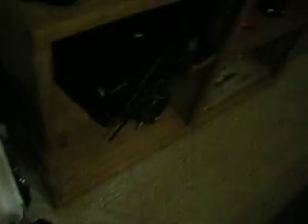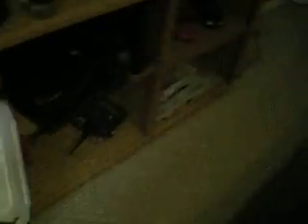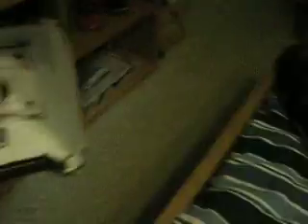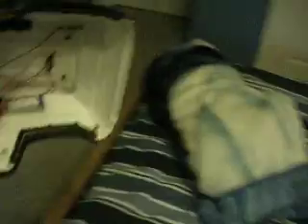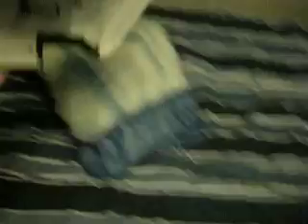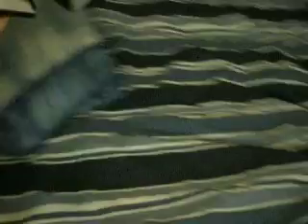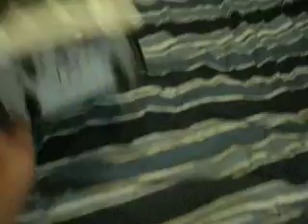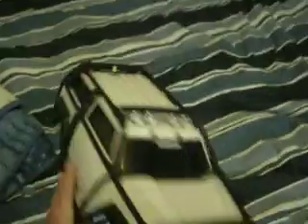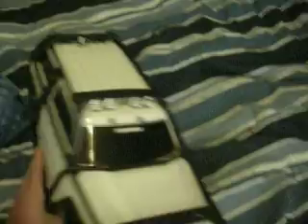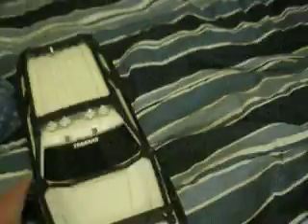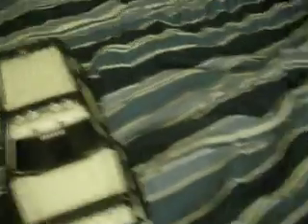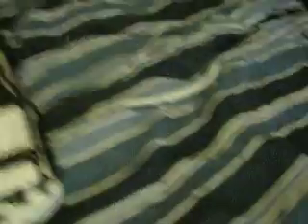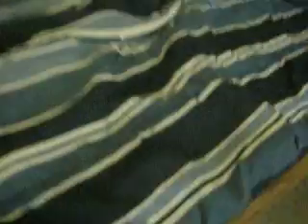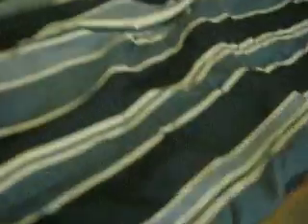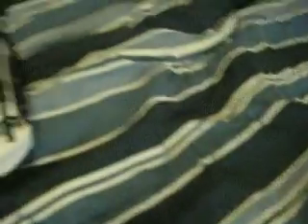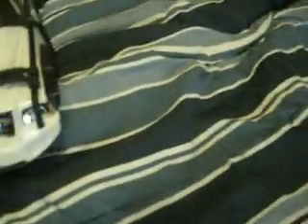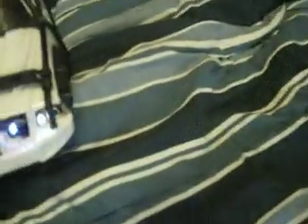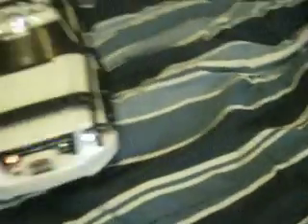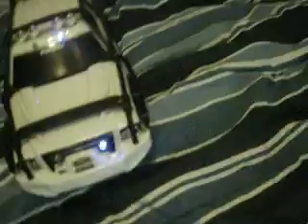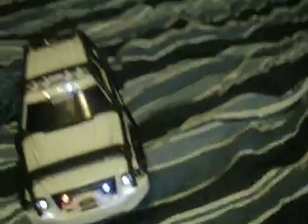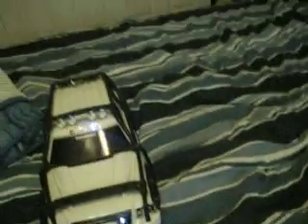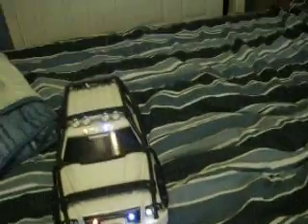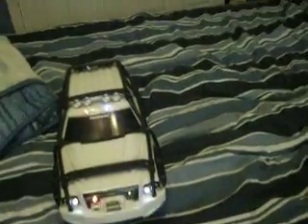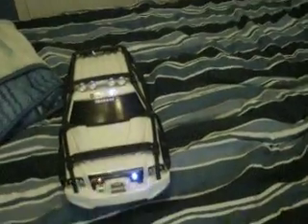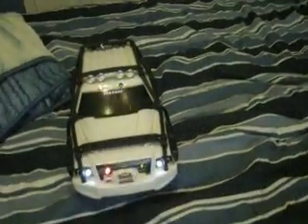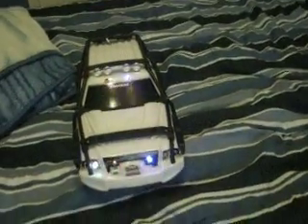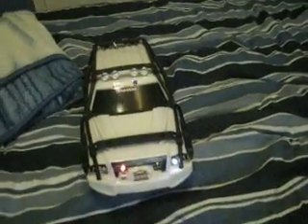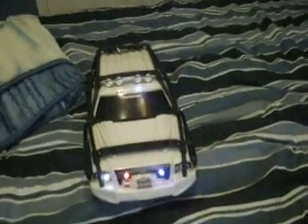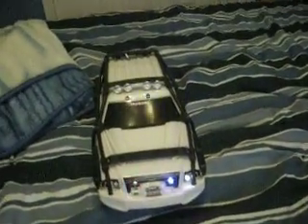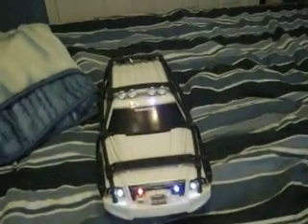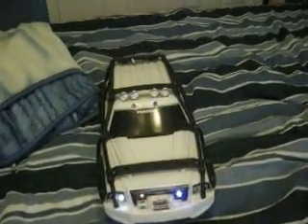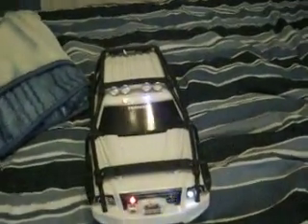My Trexas Summit shell — I had to add police lights.